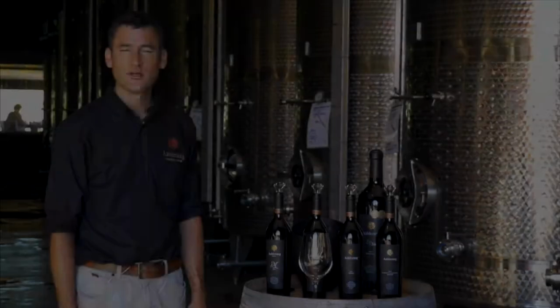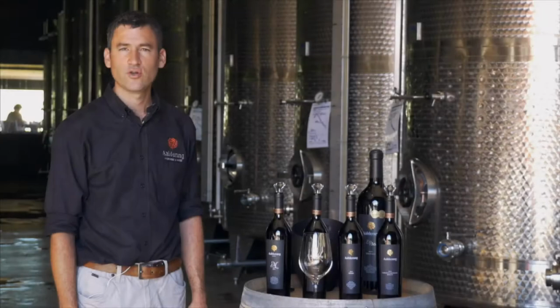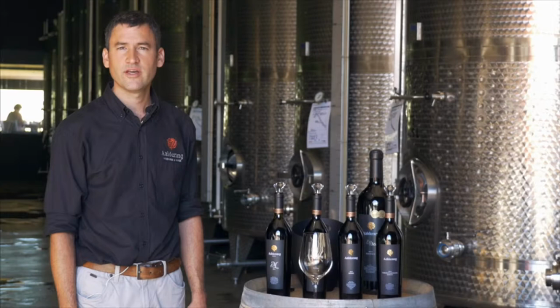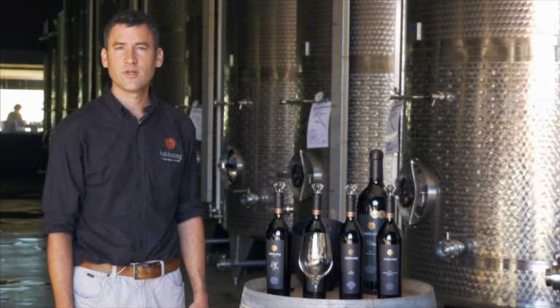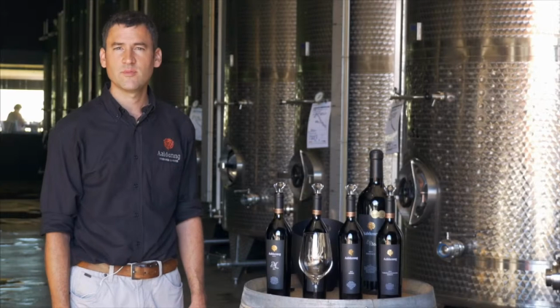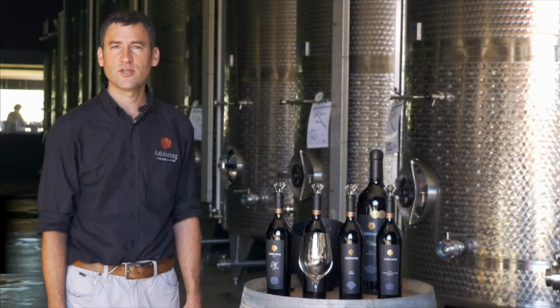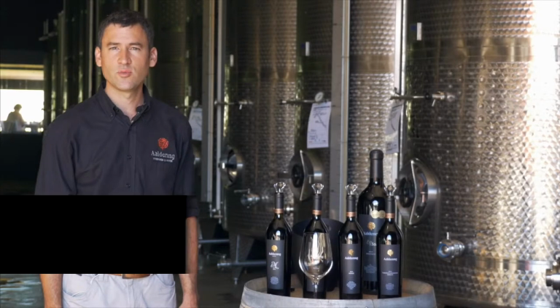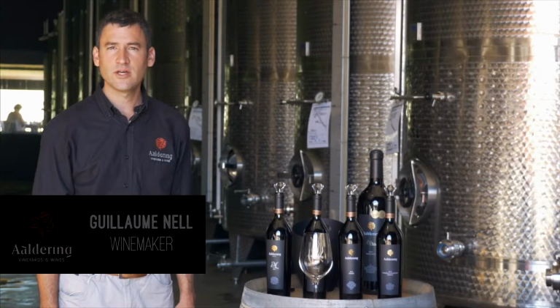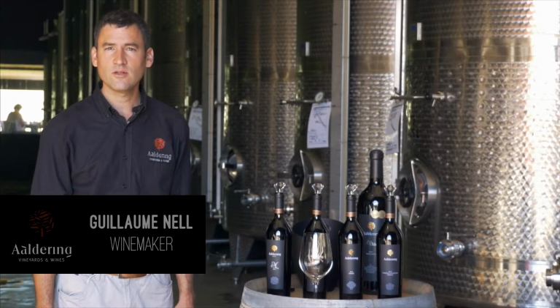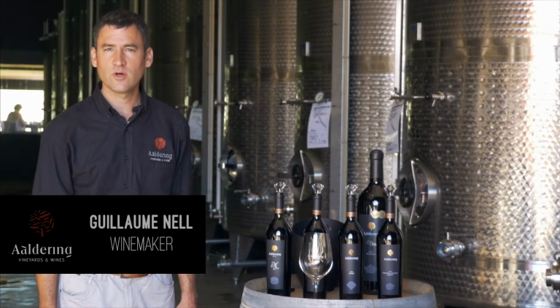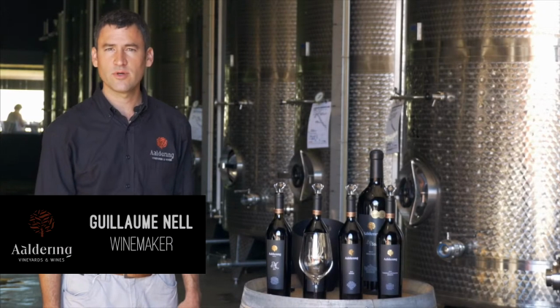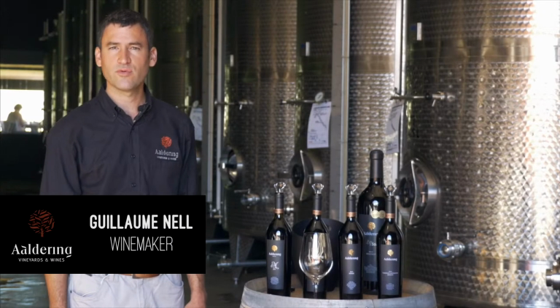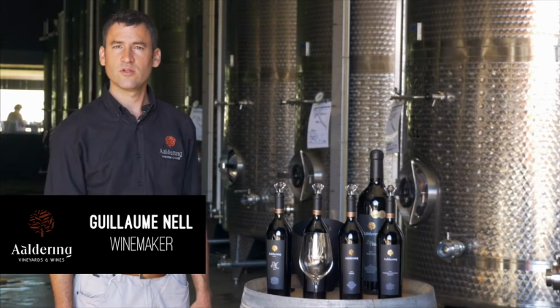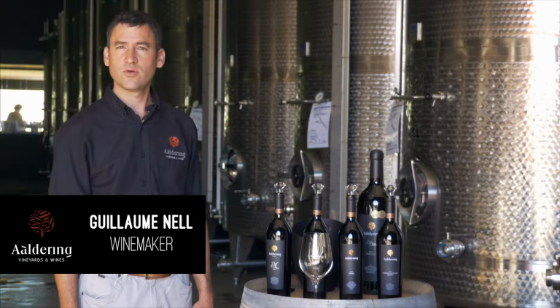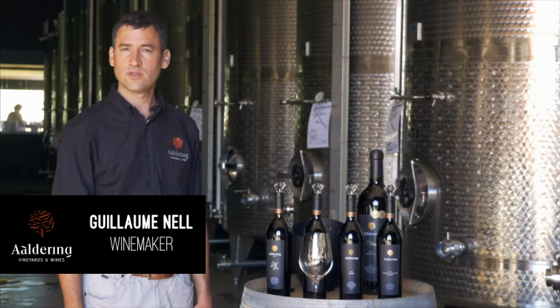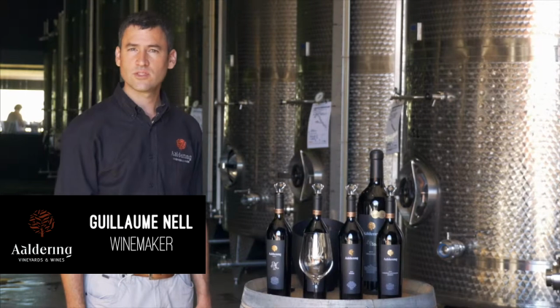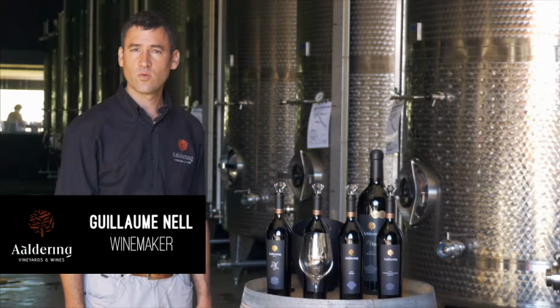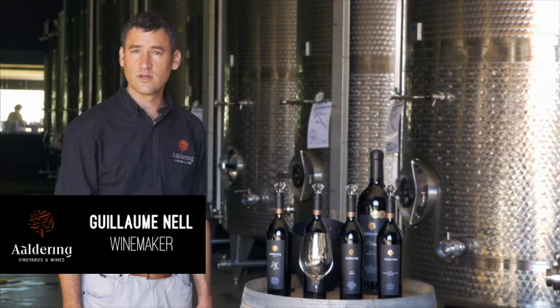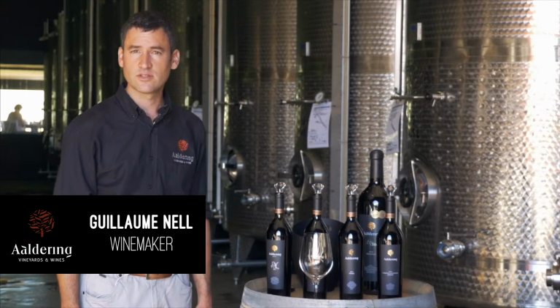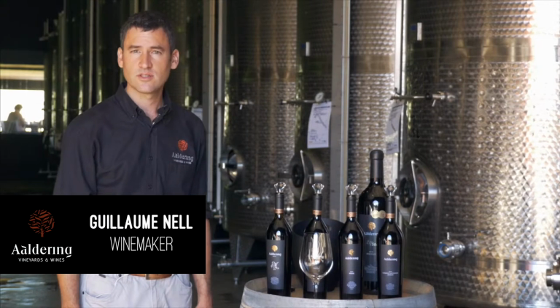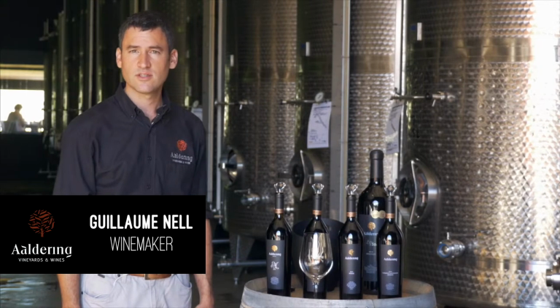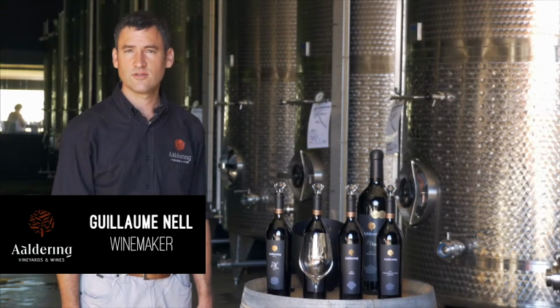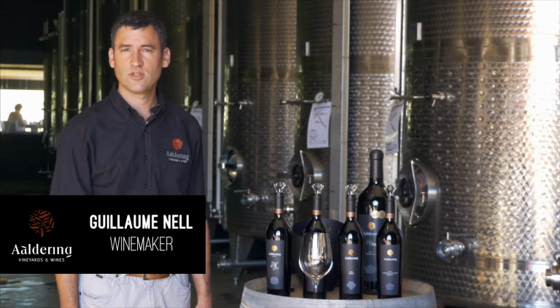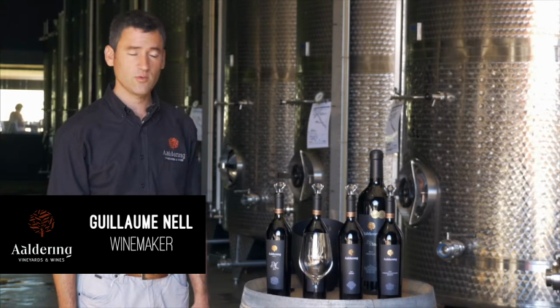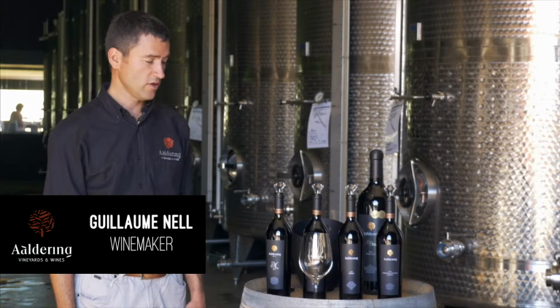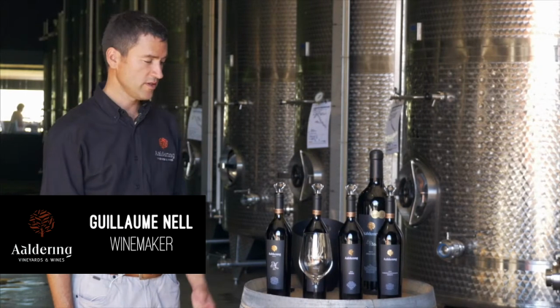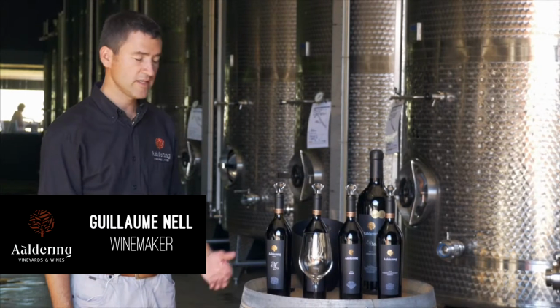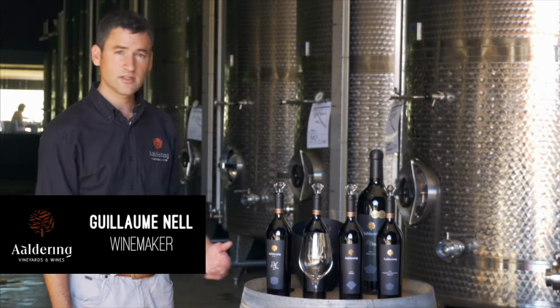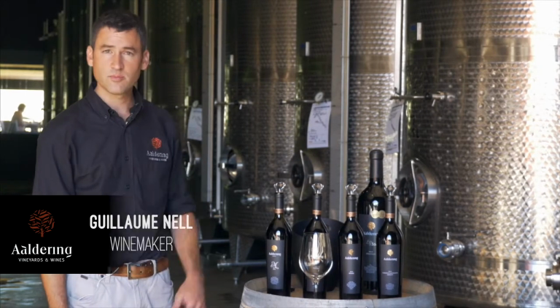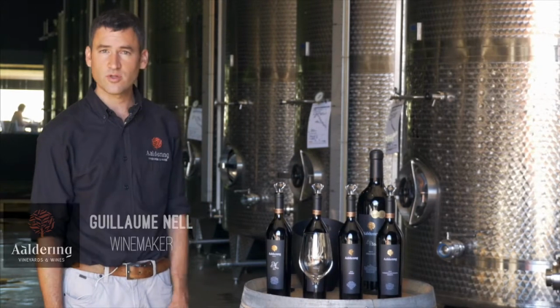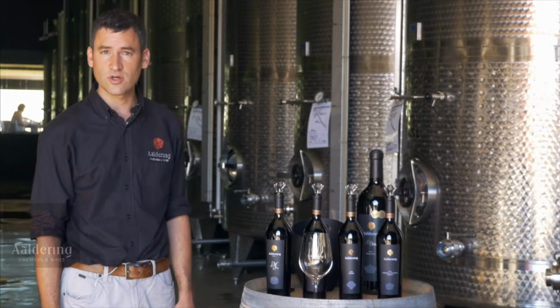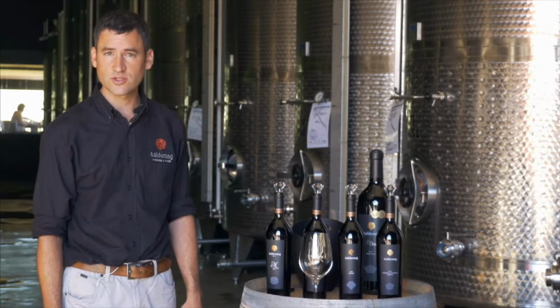G'day, my name is Guillaume Nel, winemaker for Alderman Vineyards and Wines, and today we're going to taste the Pinotage.